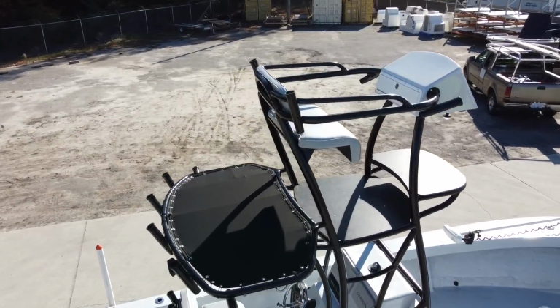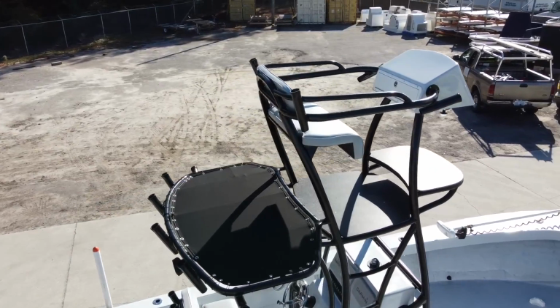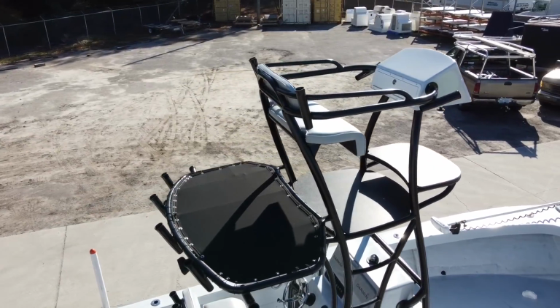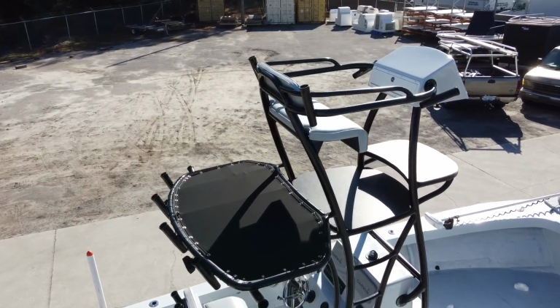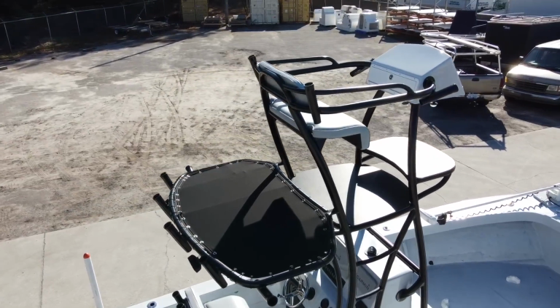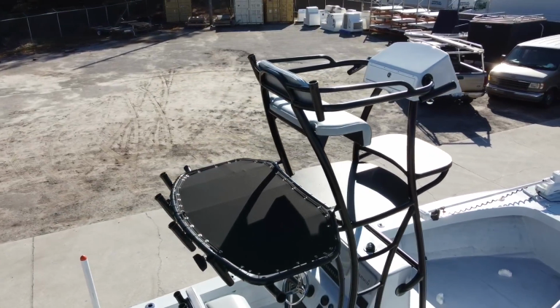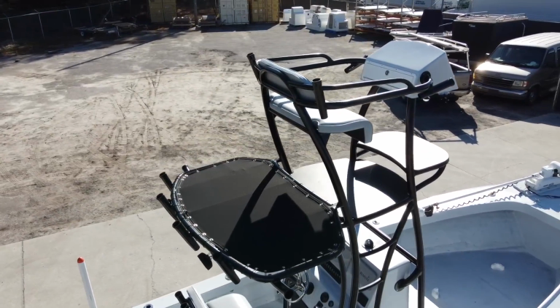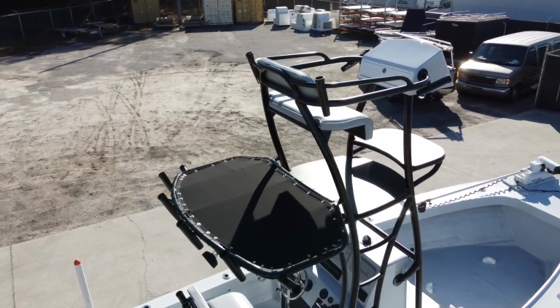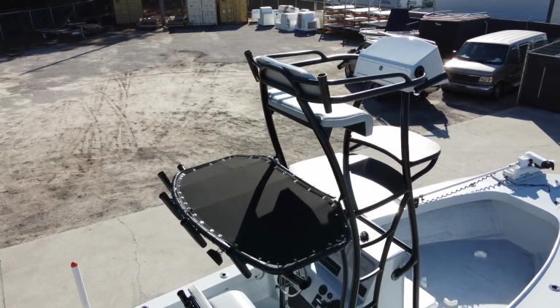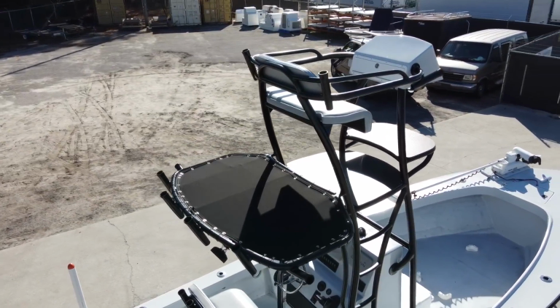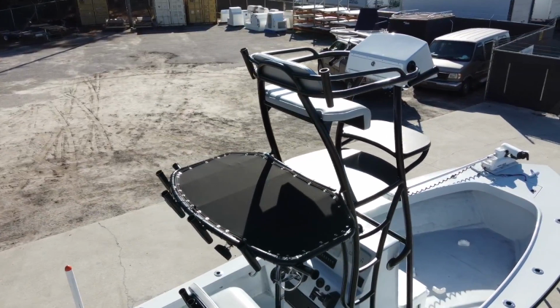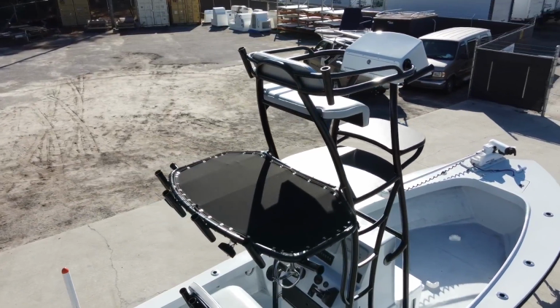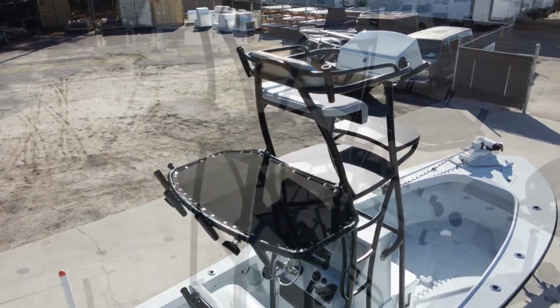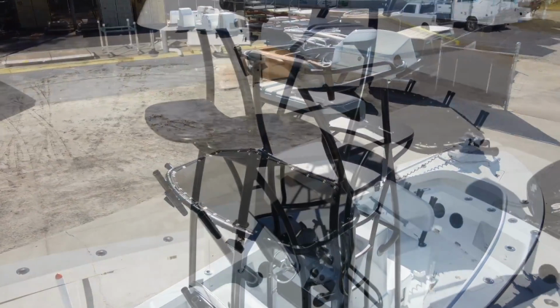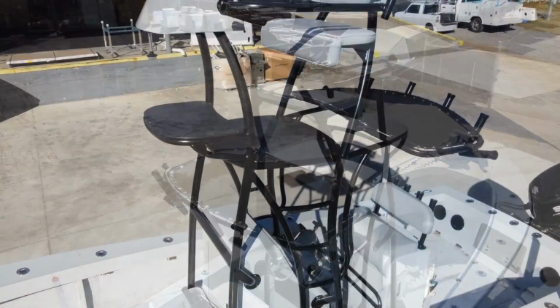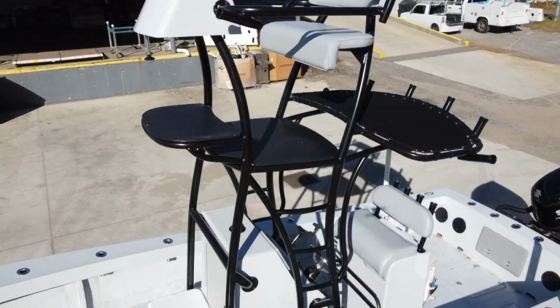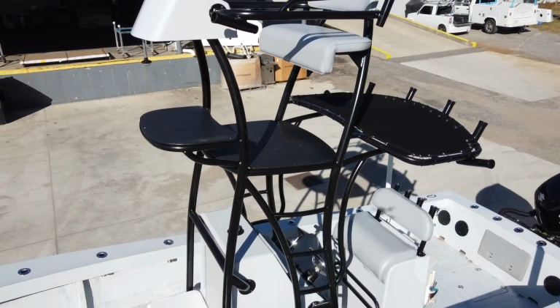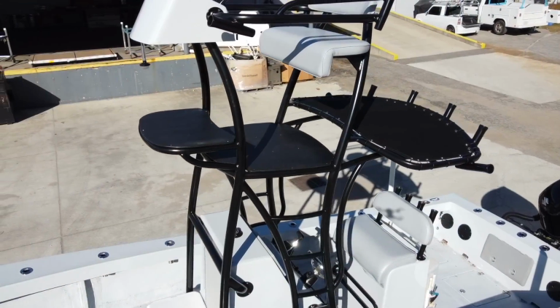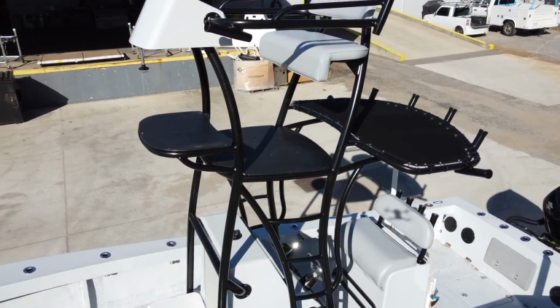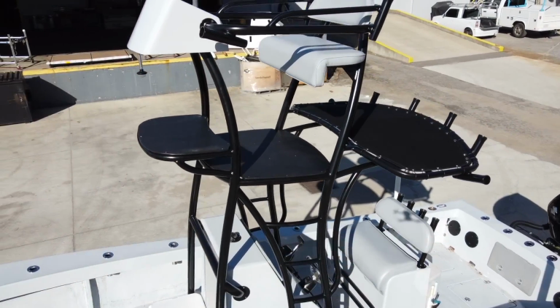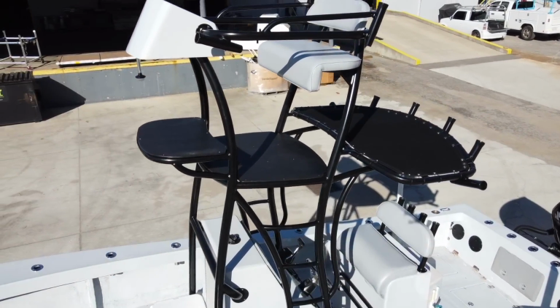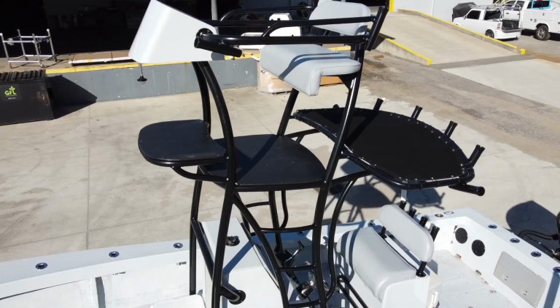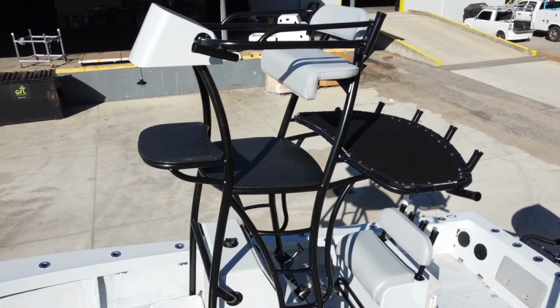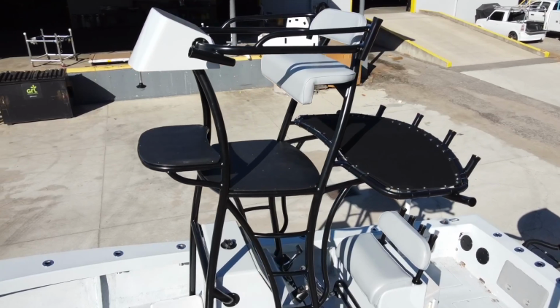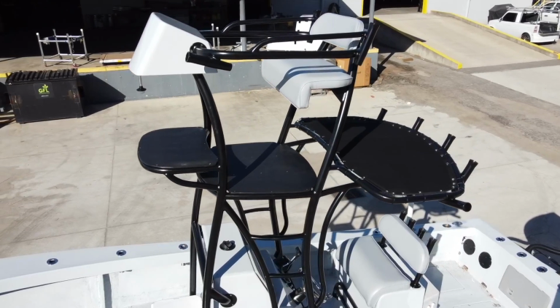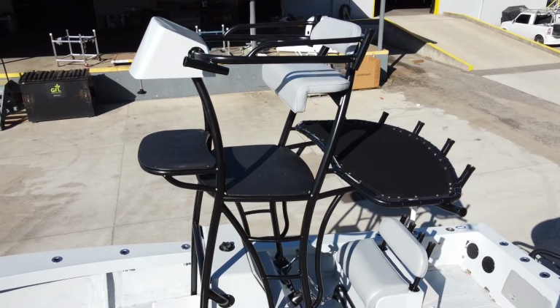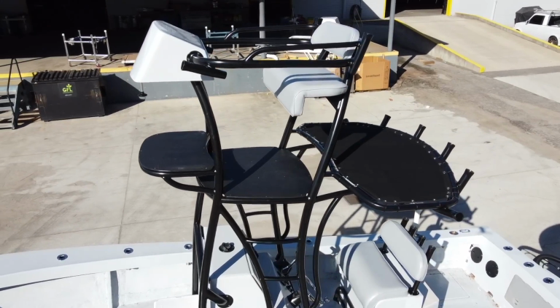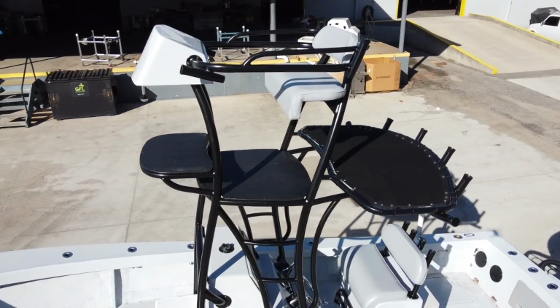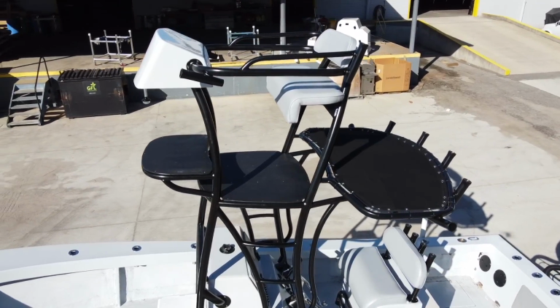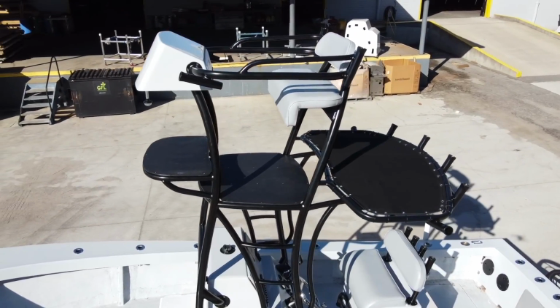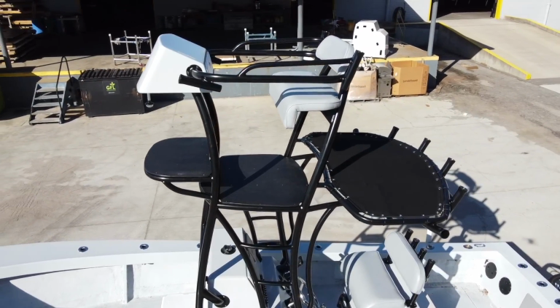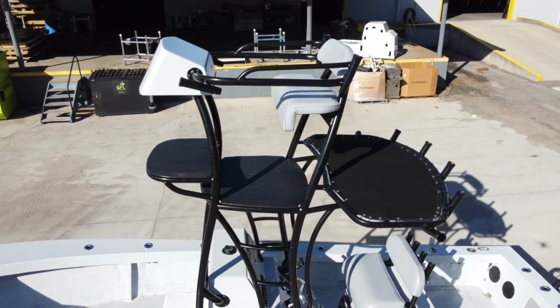Also off the back of the tower are two LED spreader lights. We also included one LED spreader light that's tucked up underneath the radar pad.